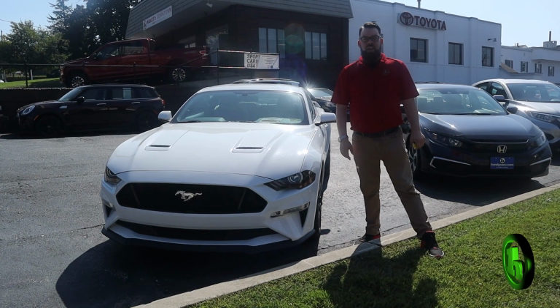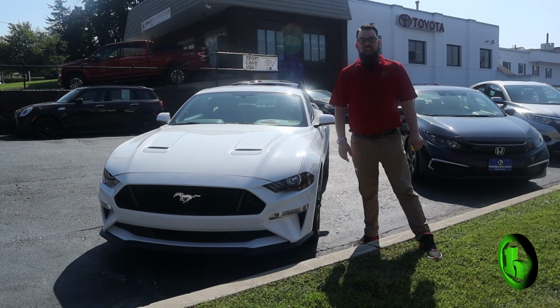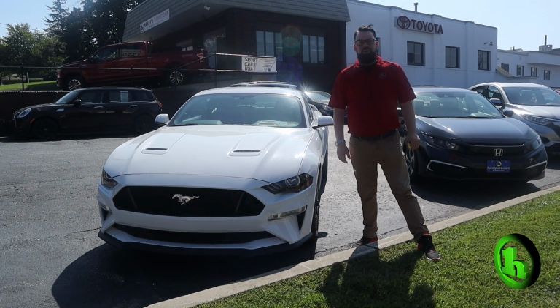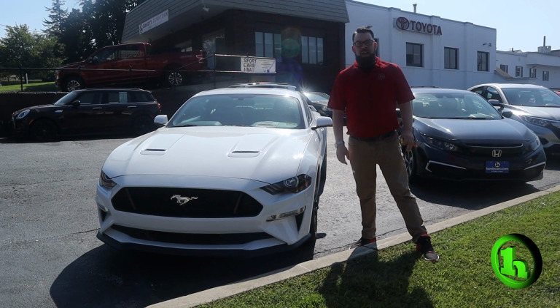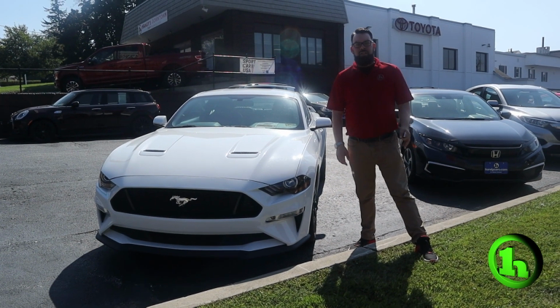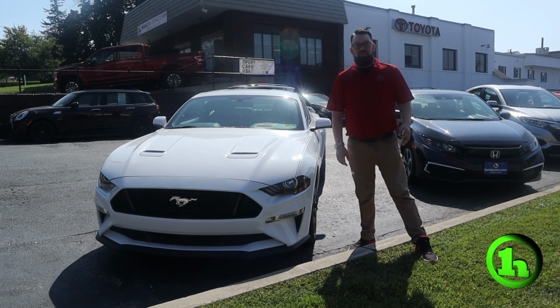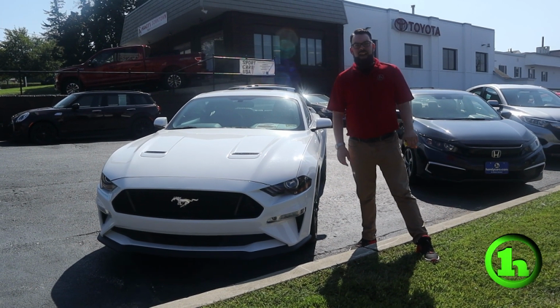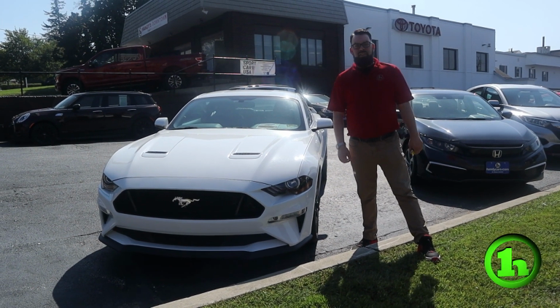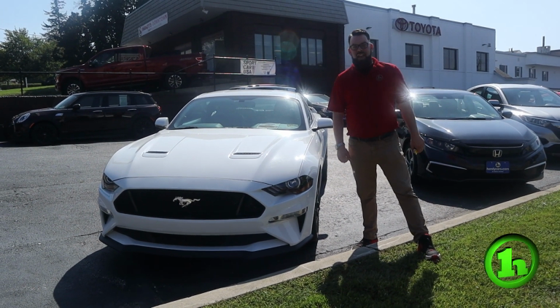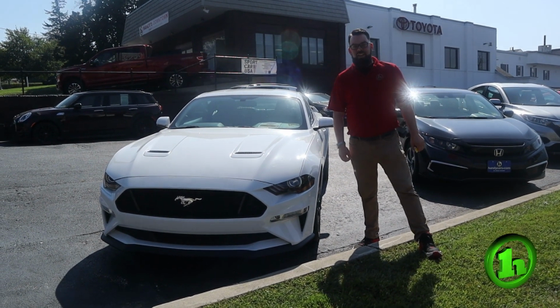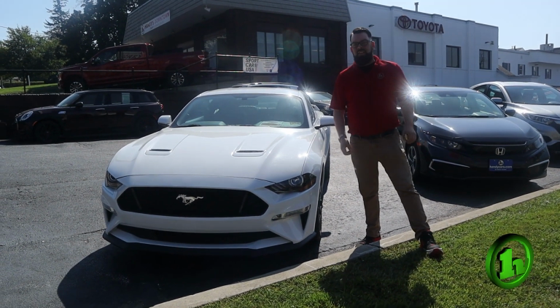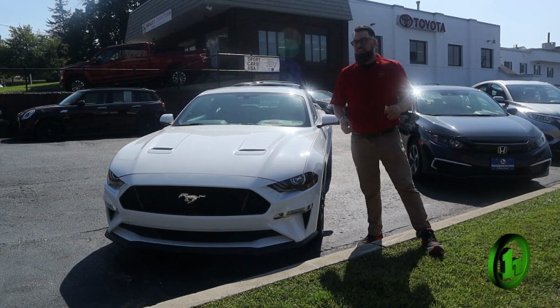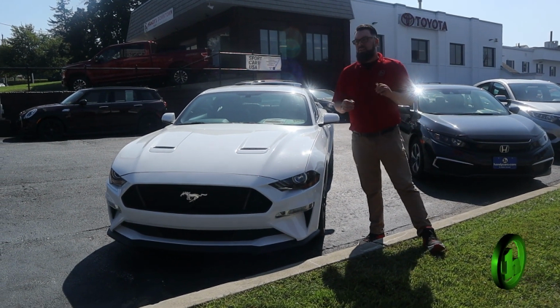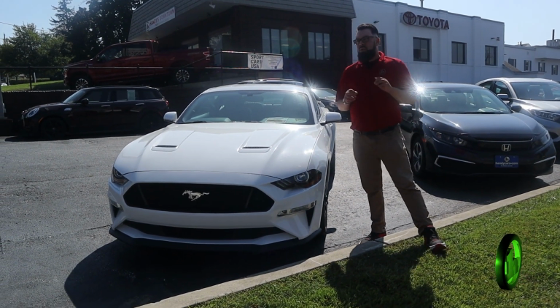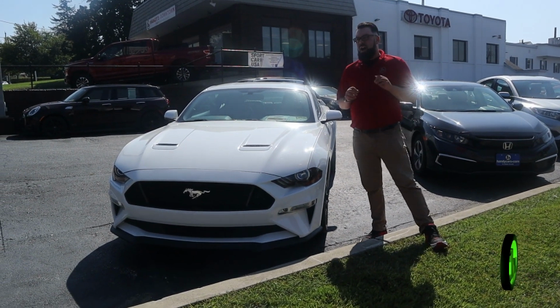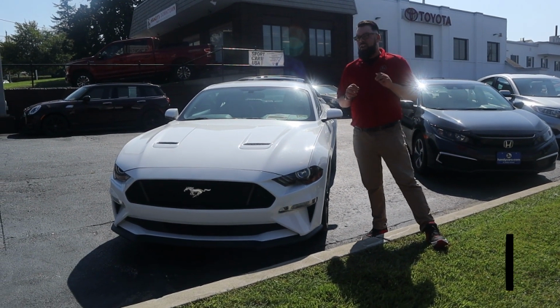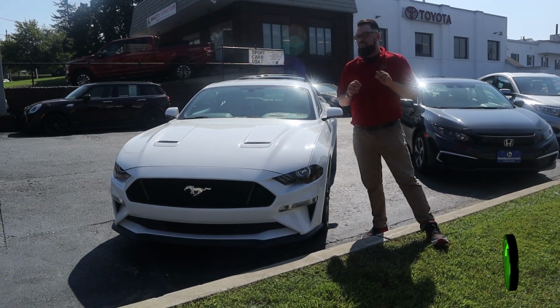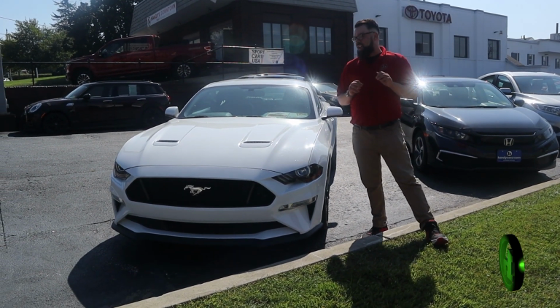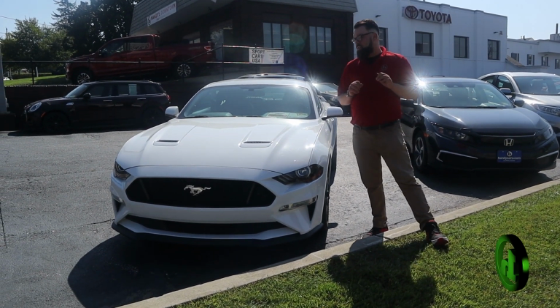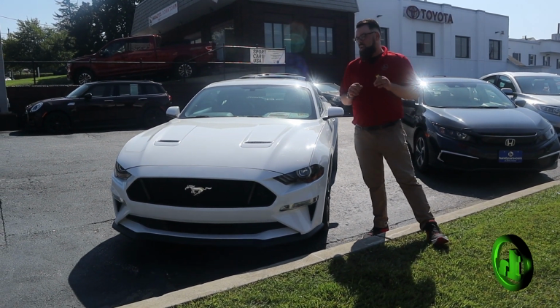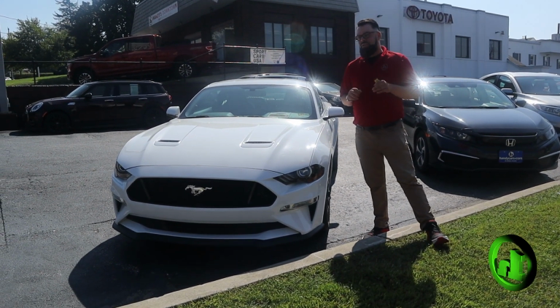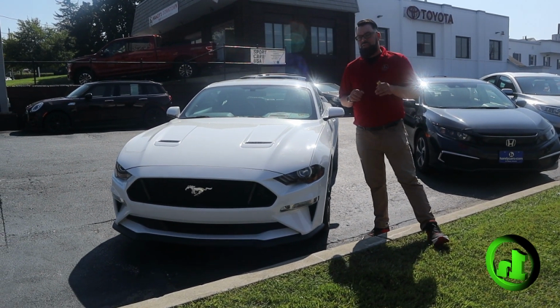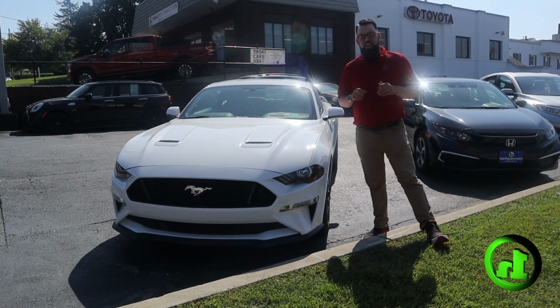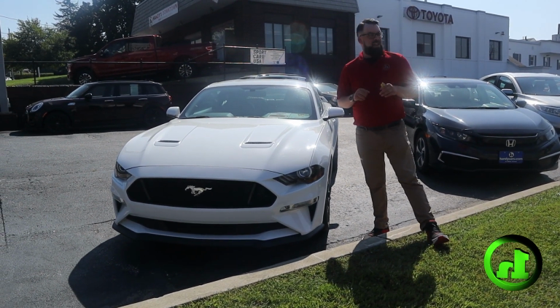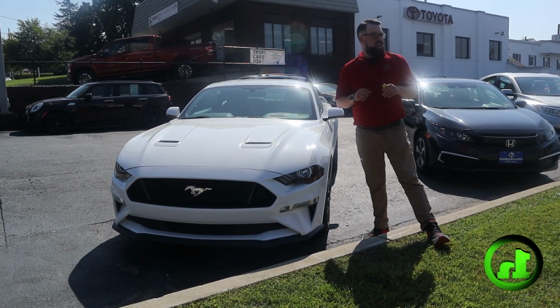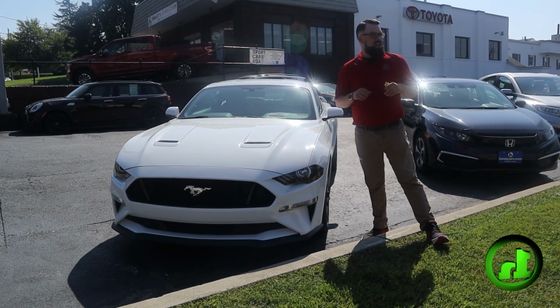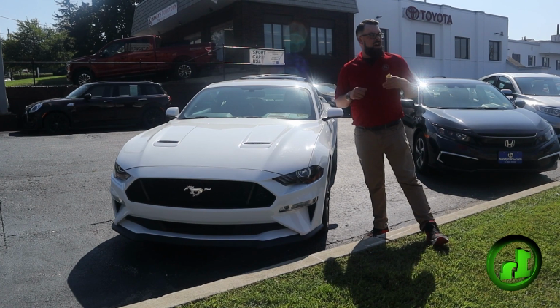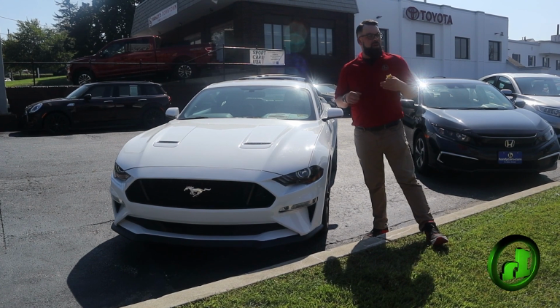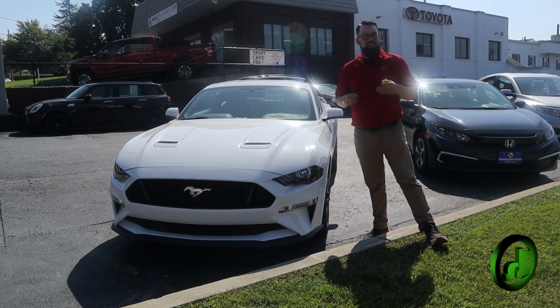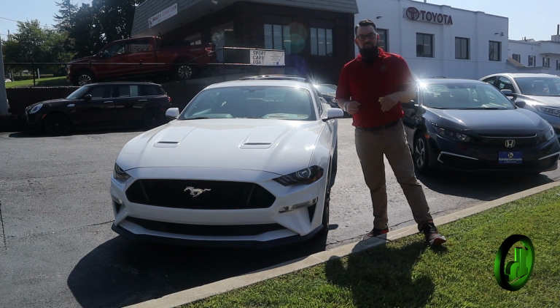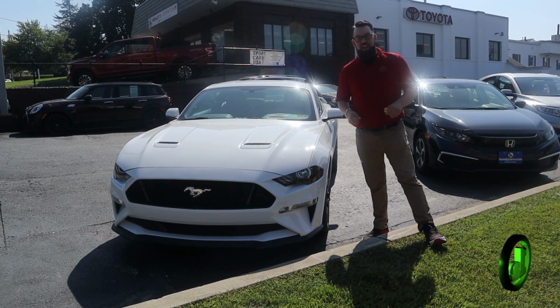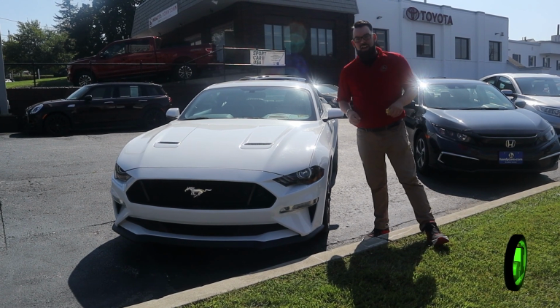Hey Joe, how you doing? Zach here at Handies. I understand you are interested in our Mustang right here.